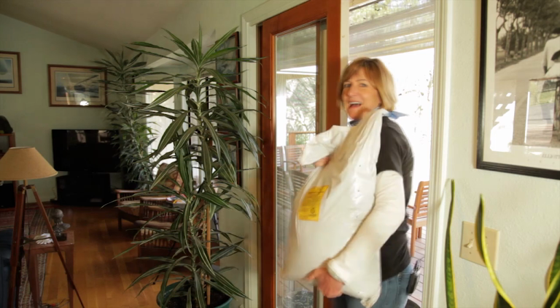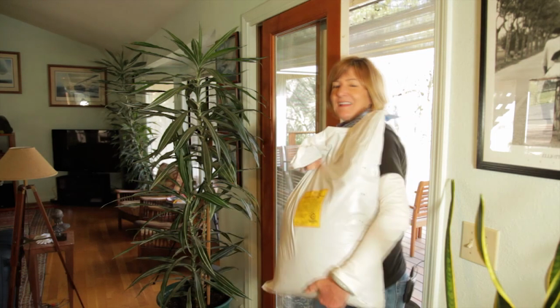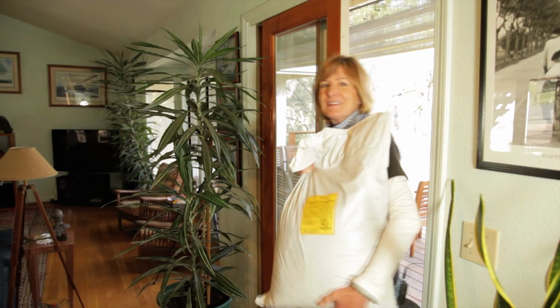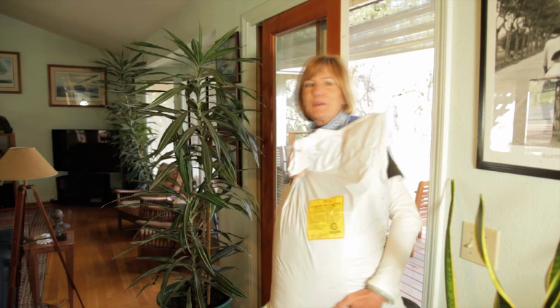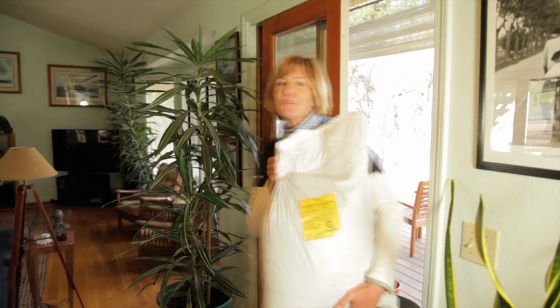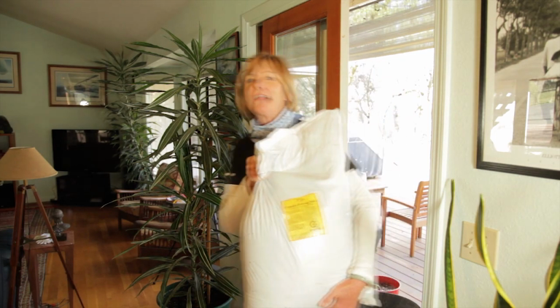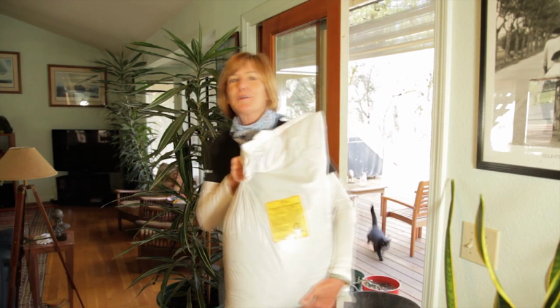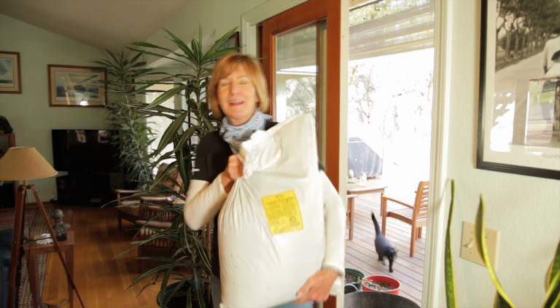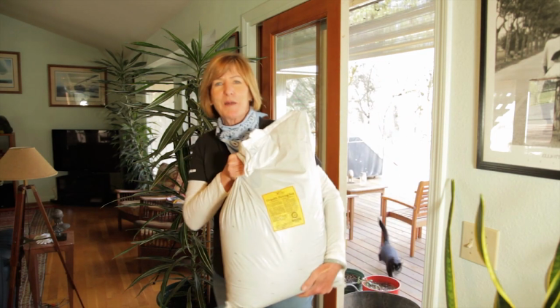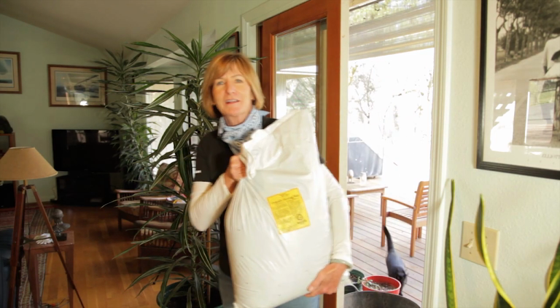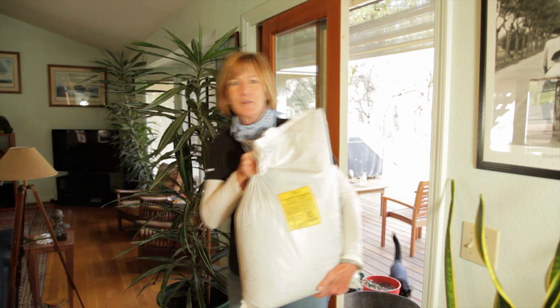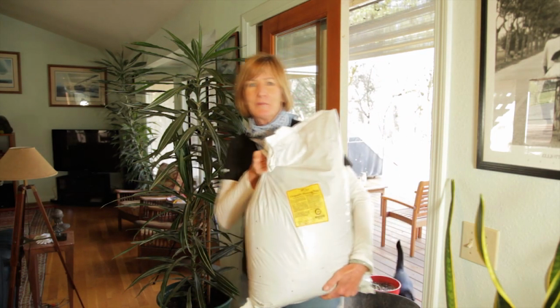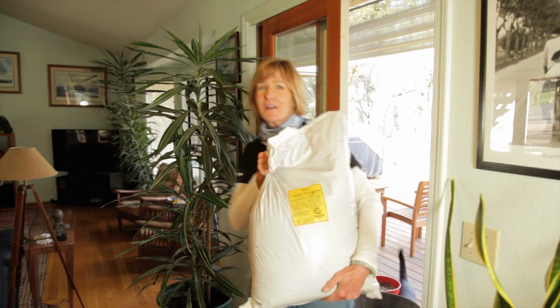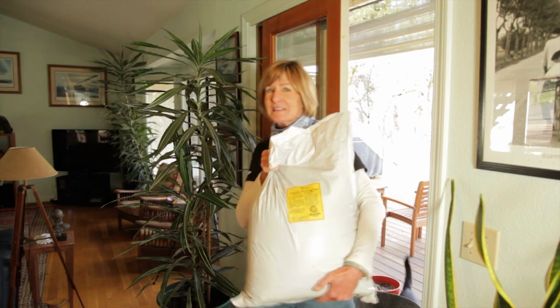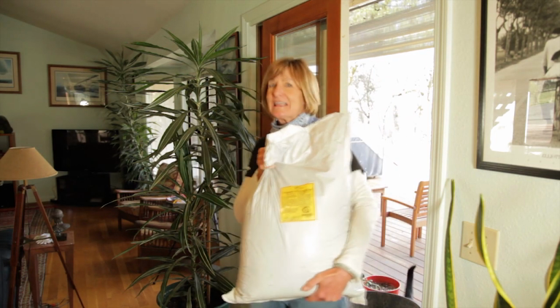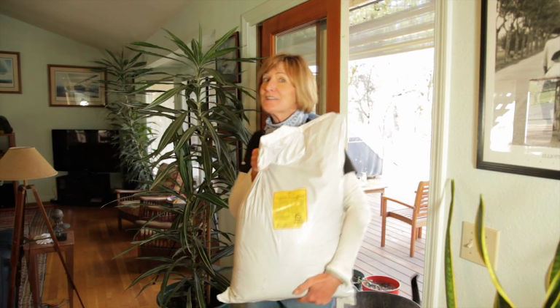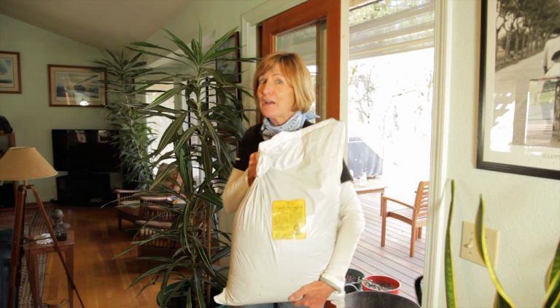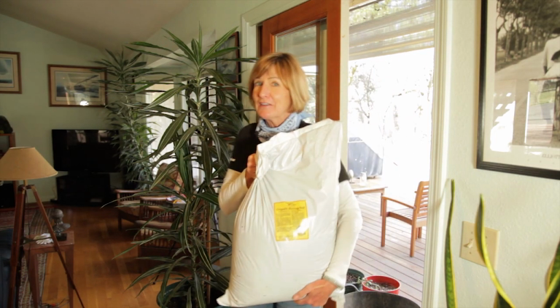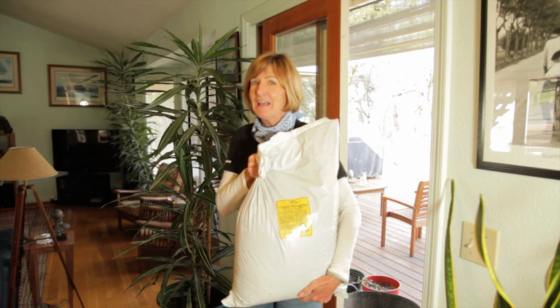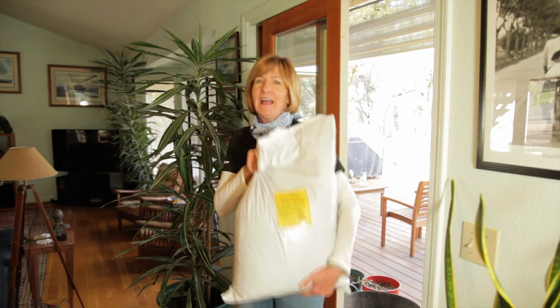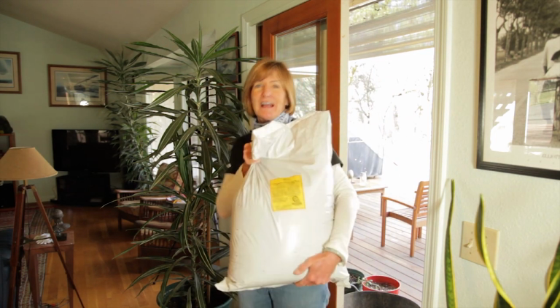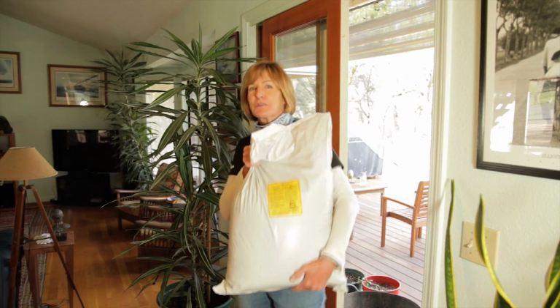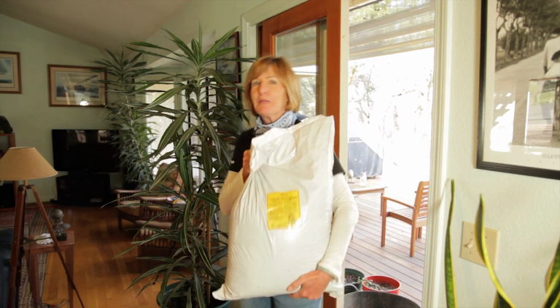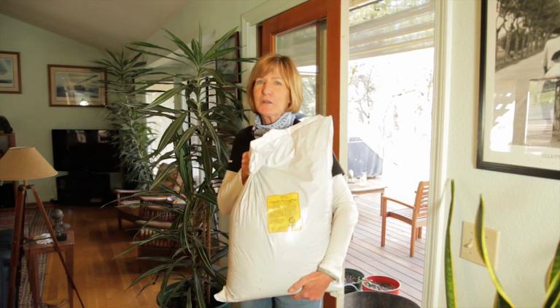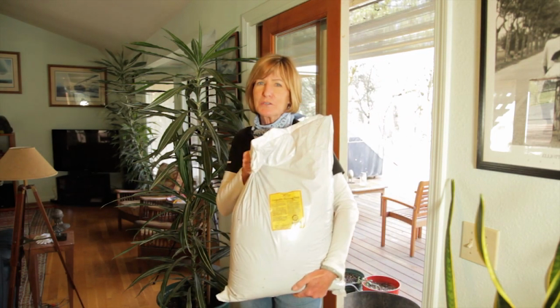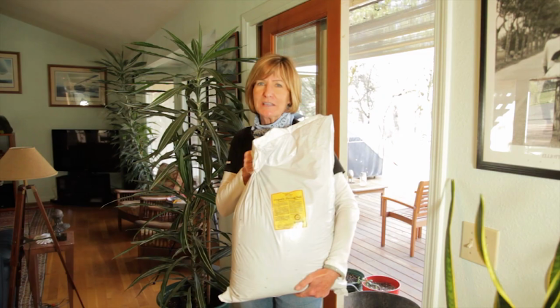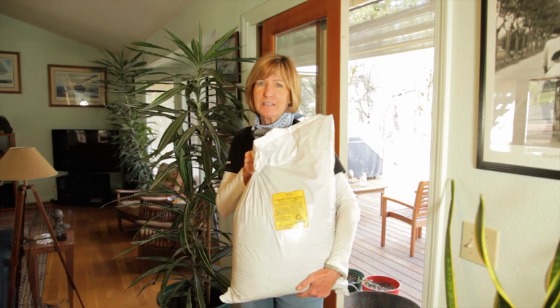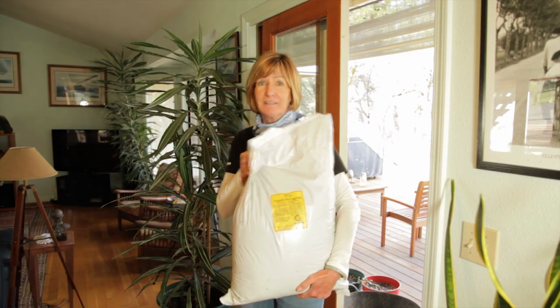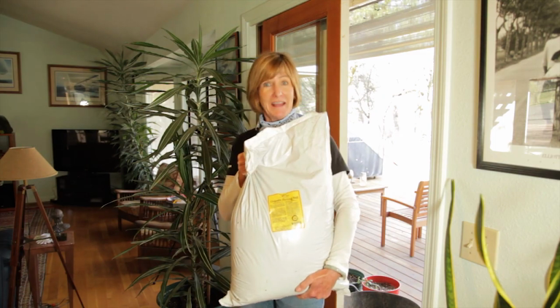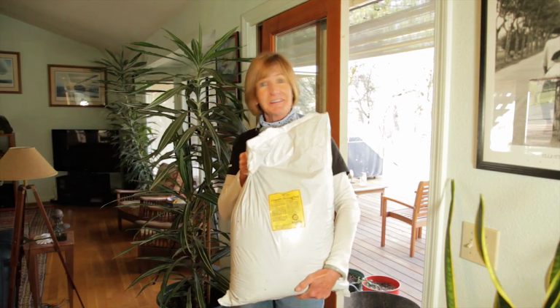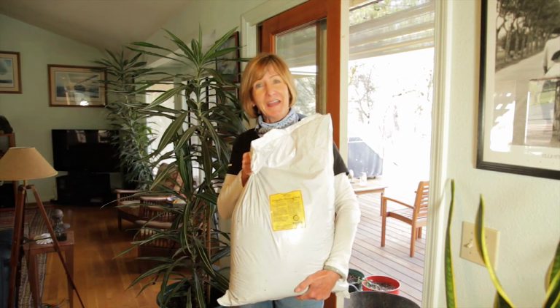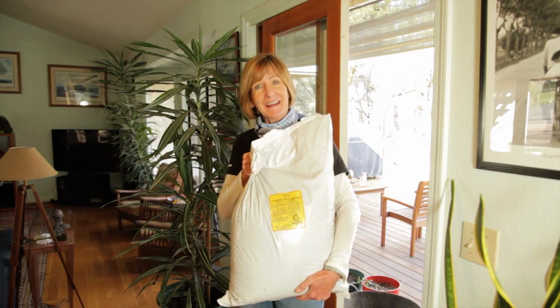I like this Peaceful Valley organic potting soil because it stays fluffy, it has great moisture retention, and it's organic.